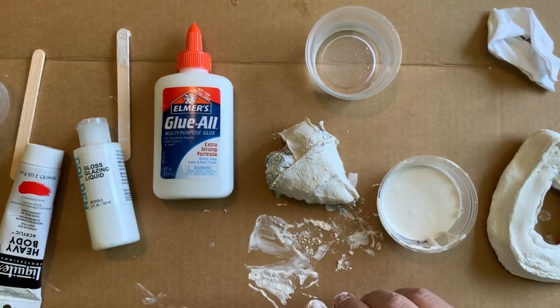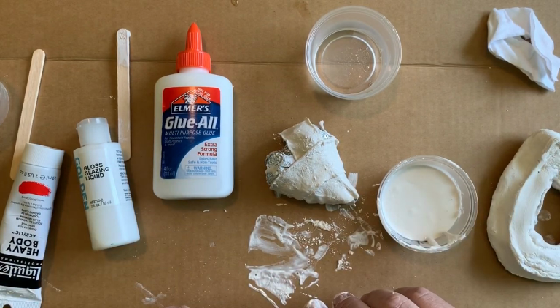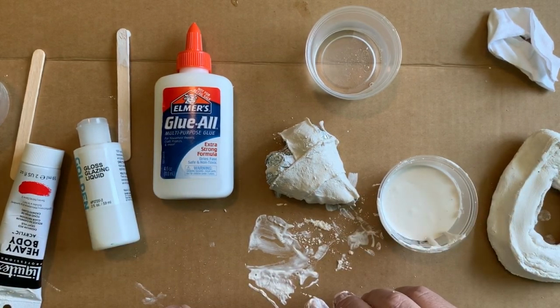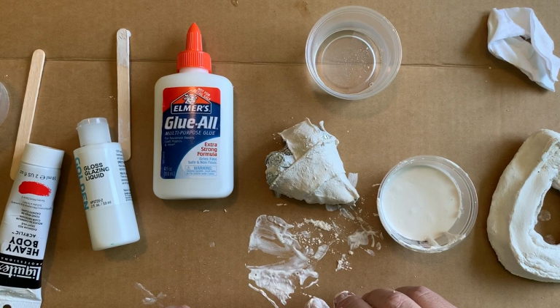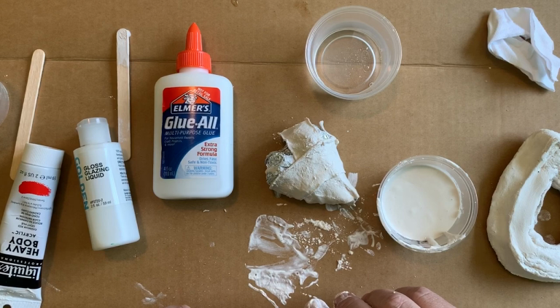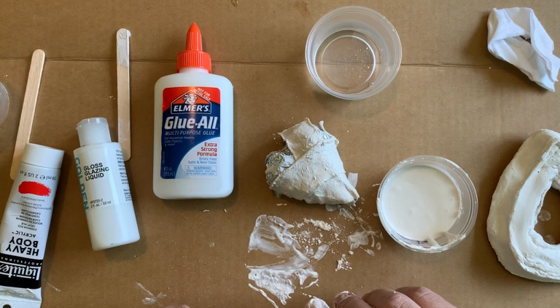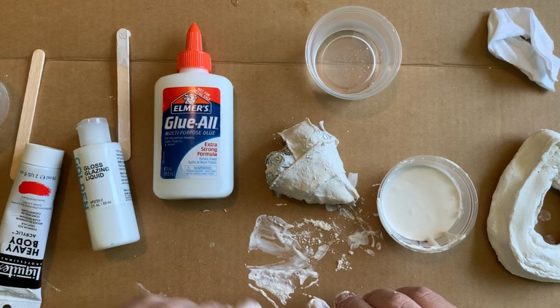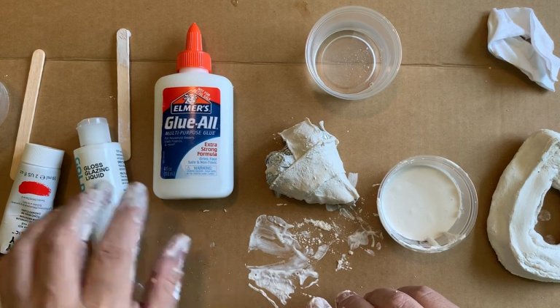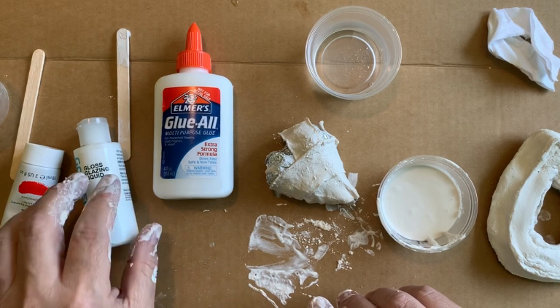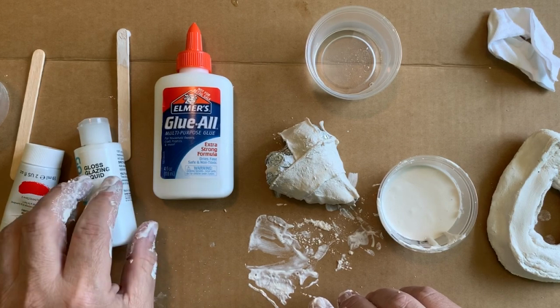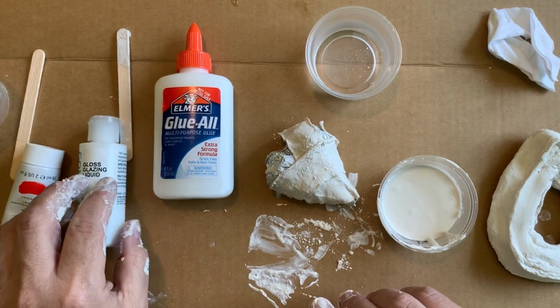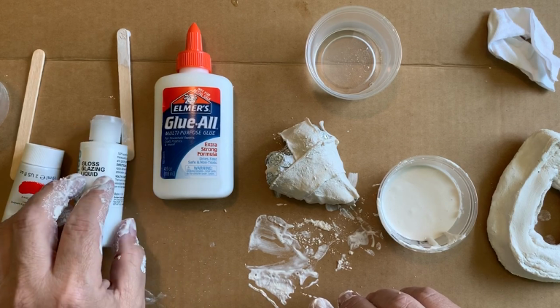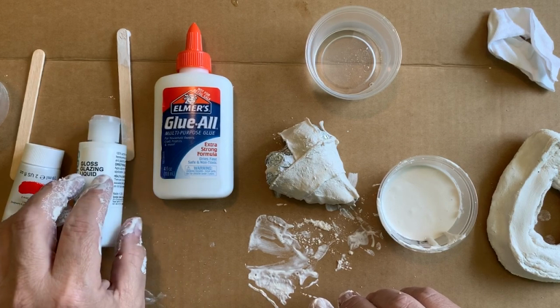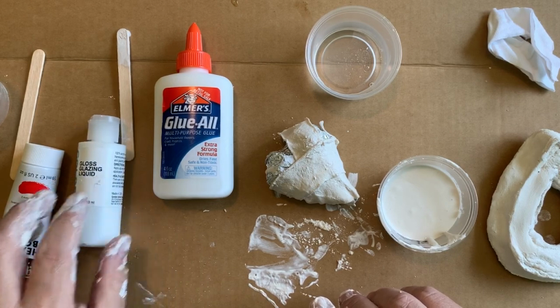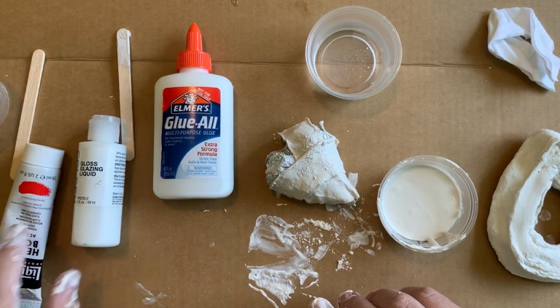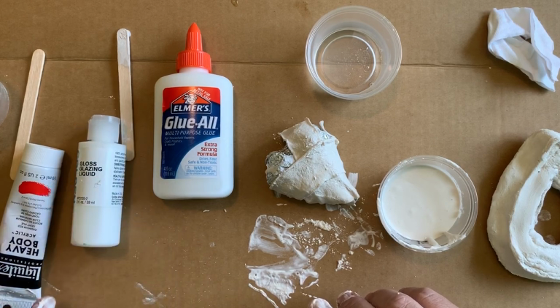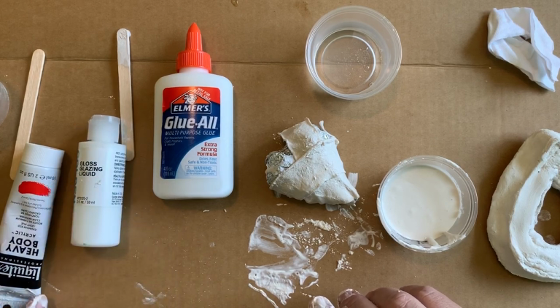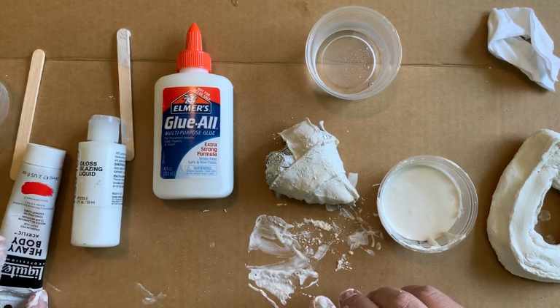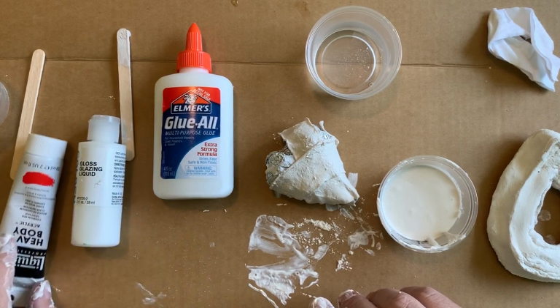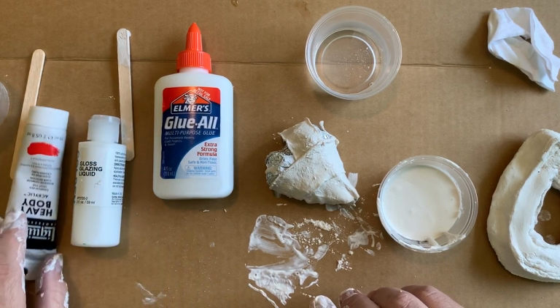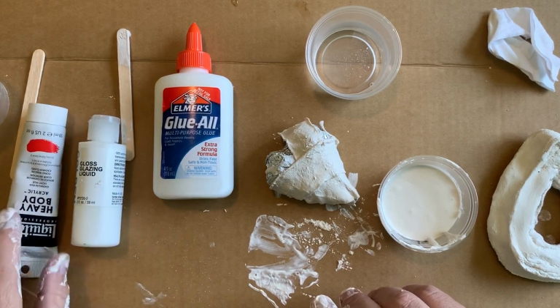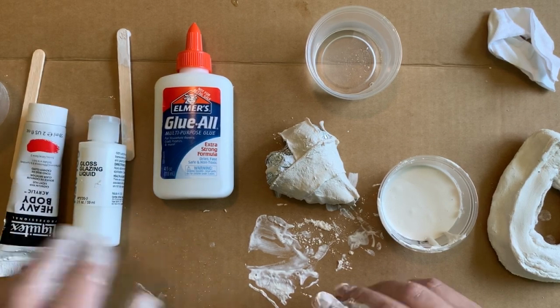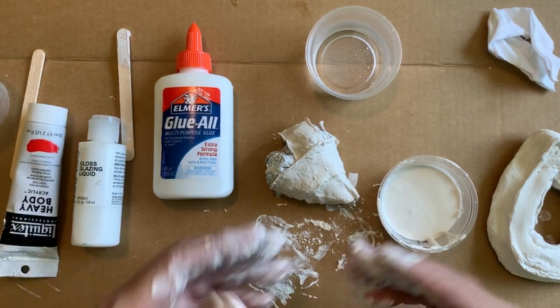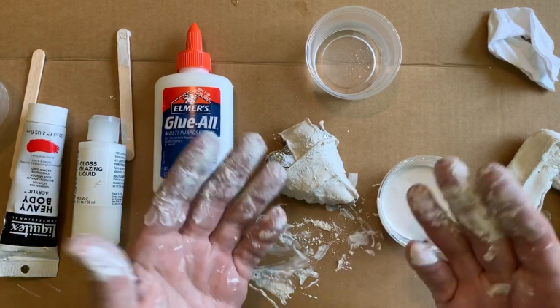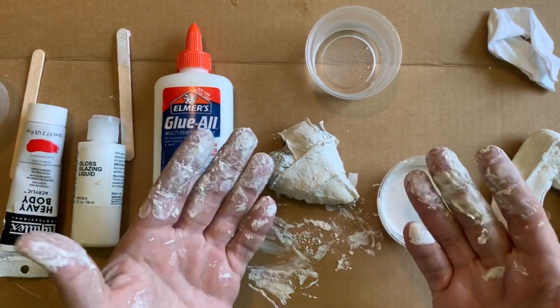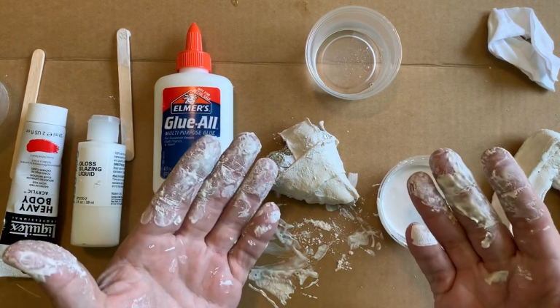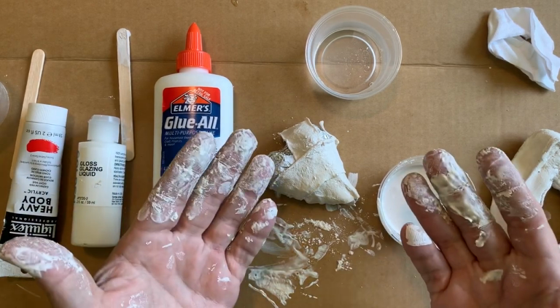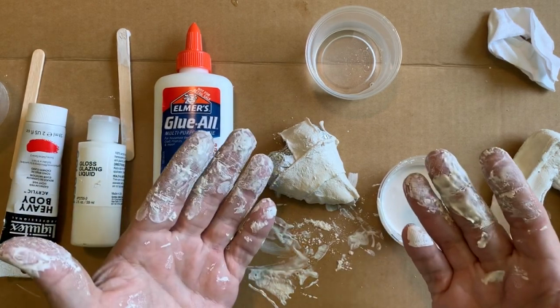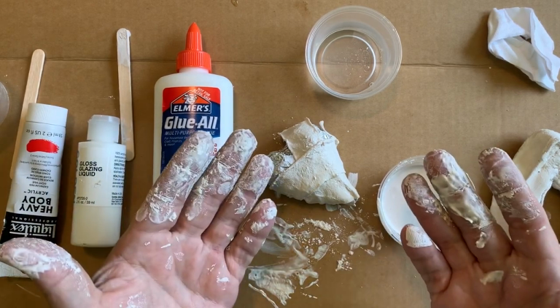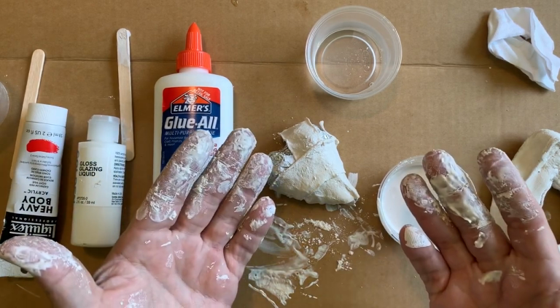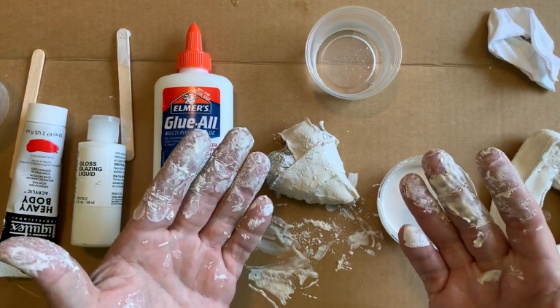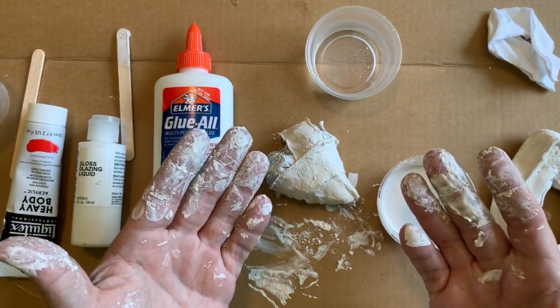So go ahead and use liquid plaster — don't be afraid of it. Hopefully you're not afraid of the mess!